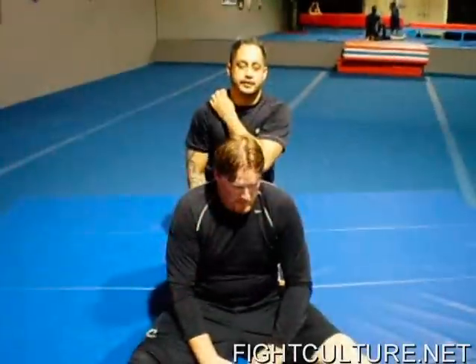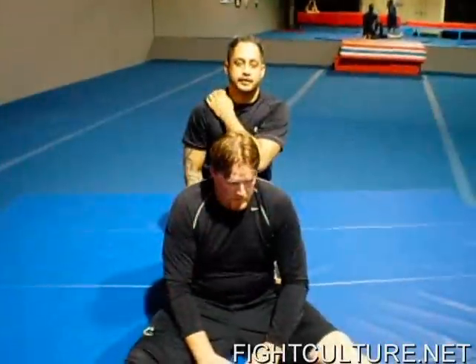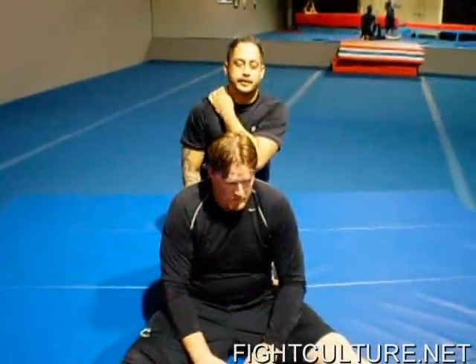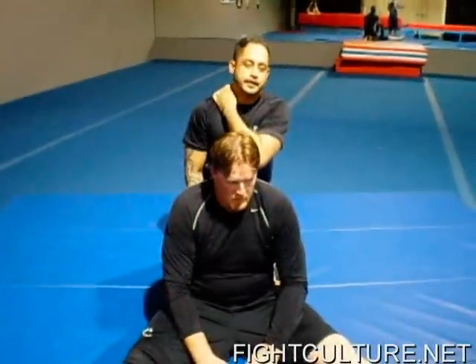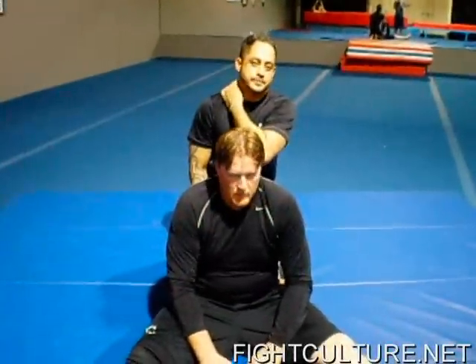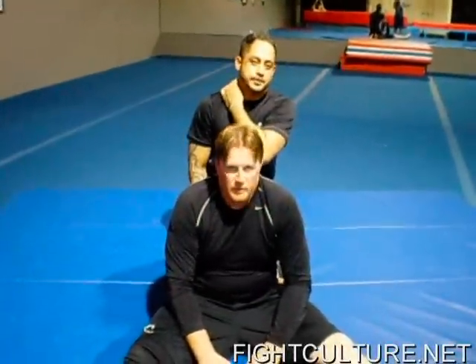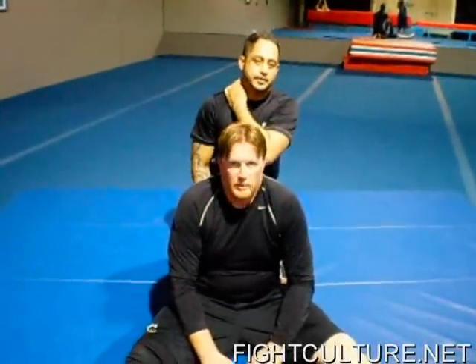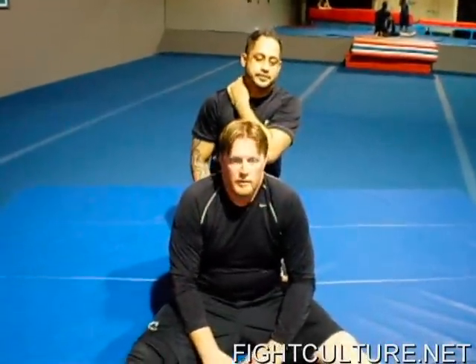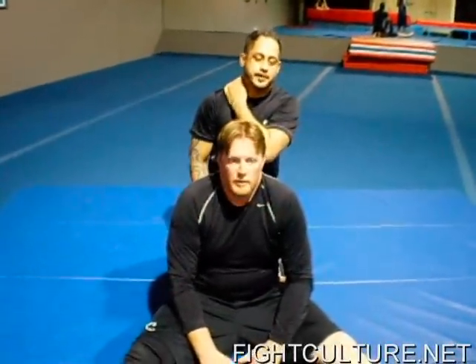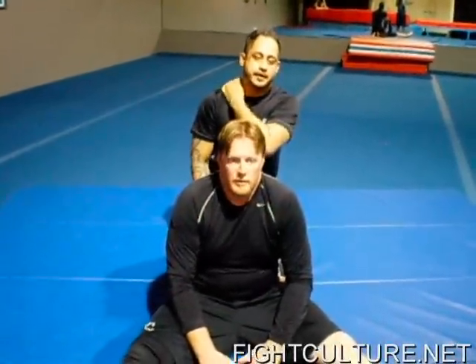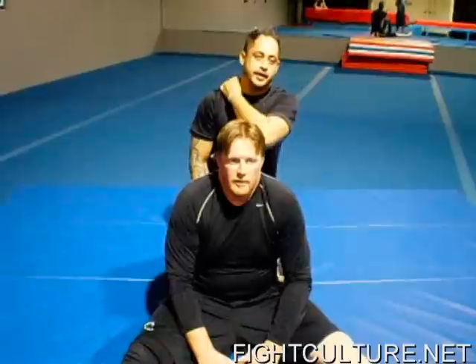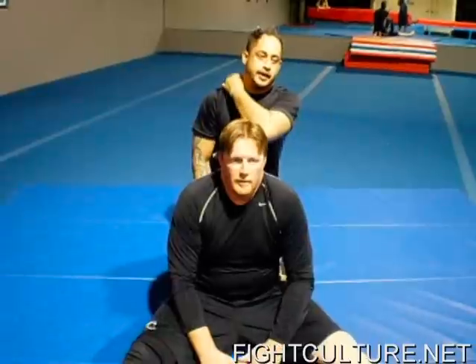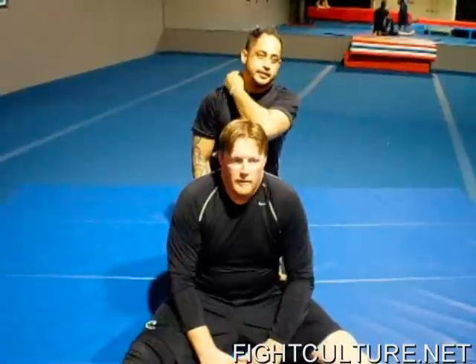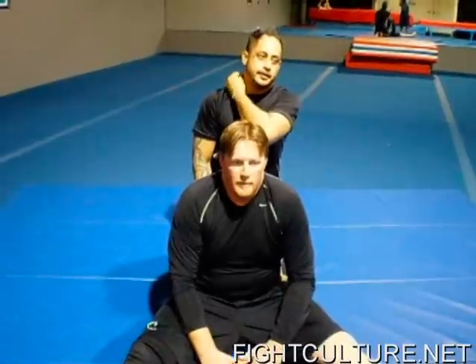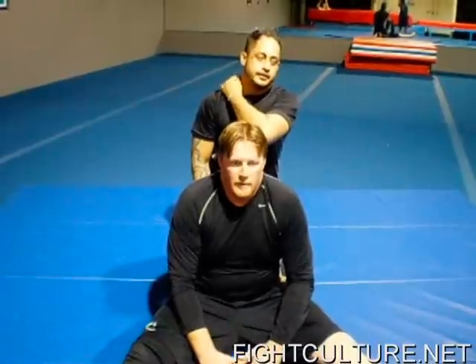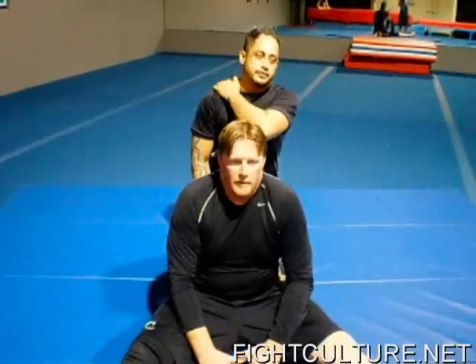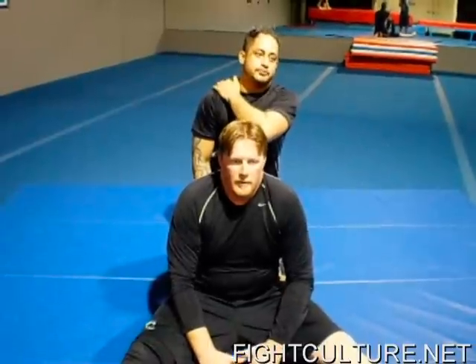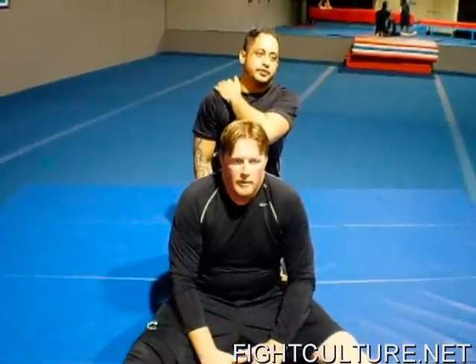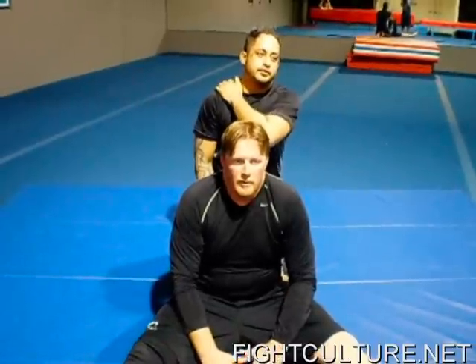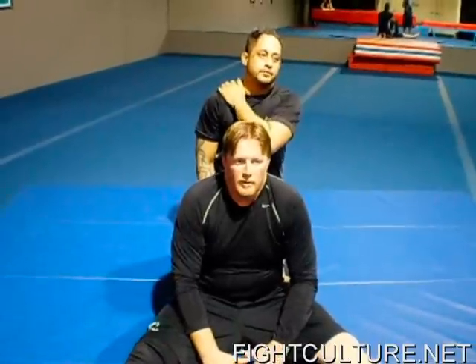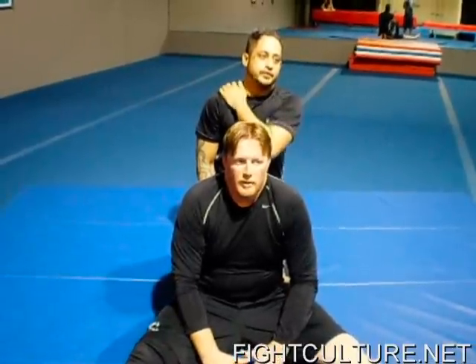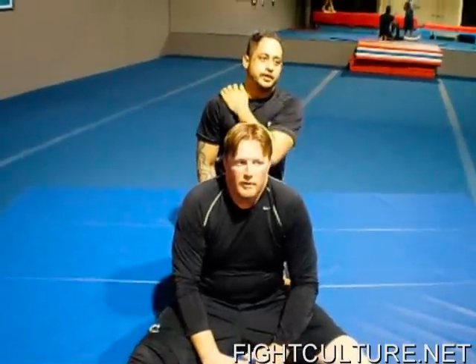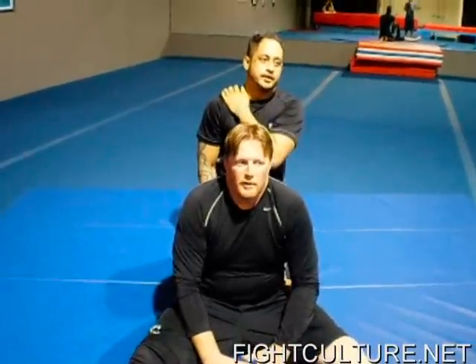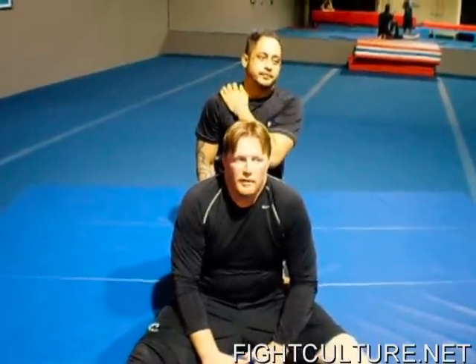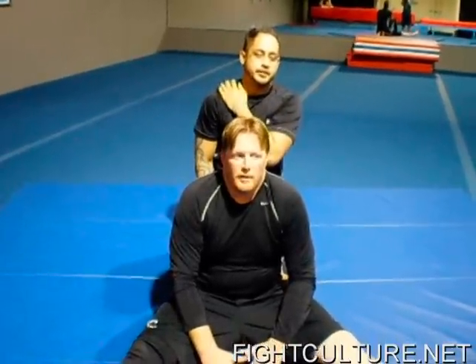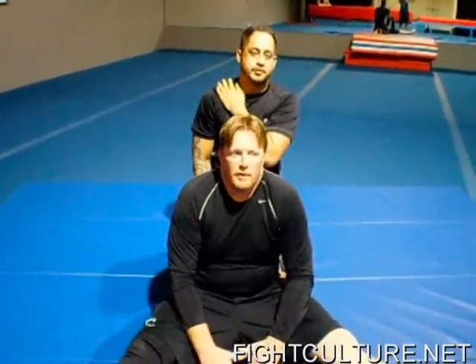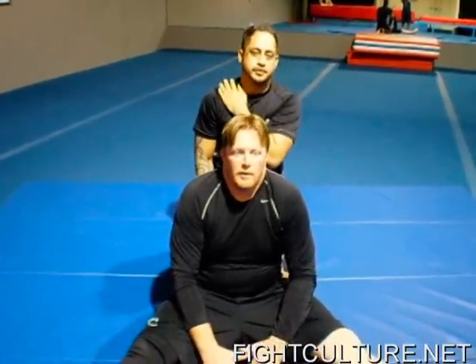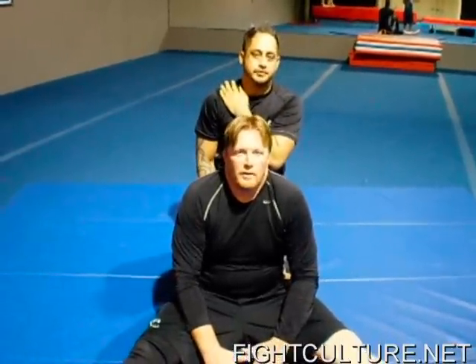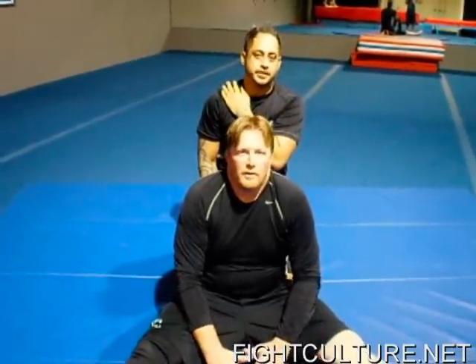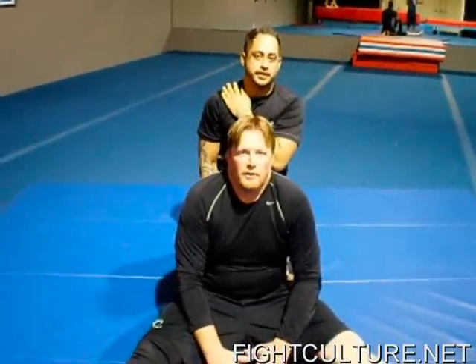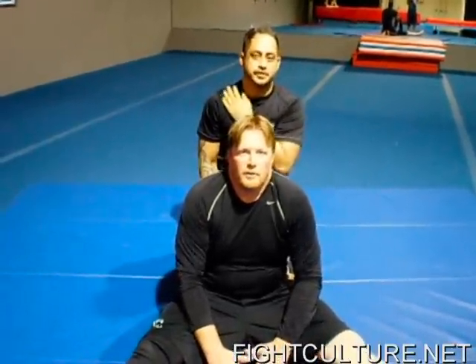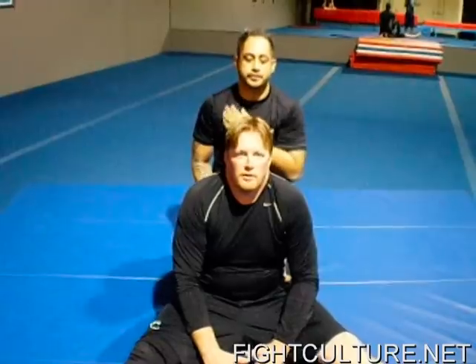Hey guys, I'm Joey, this is Gary, and we're going to go over the finer points of the Renegade Choke.